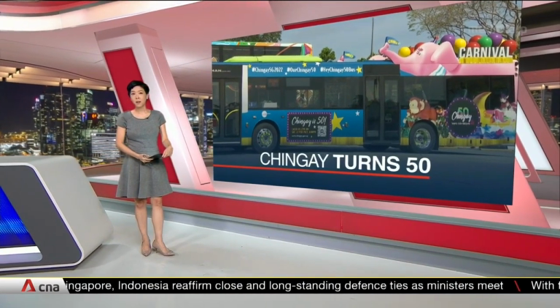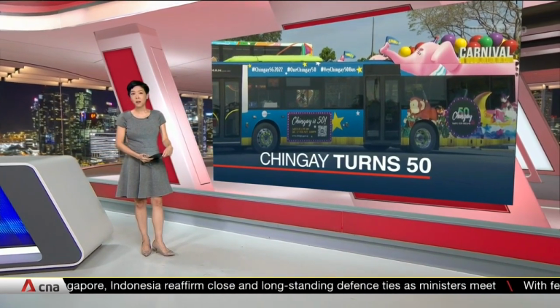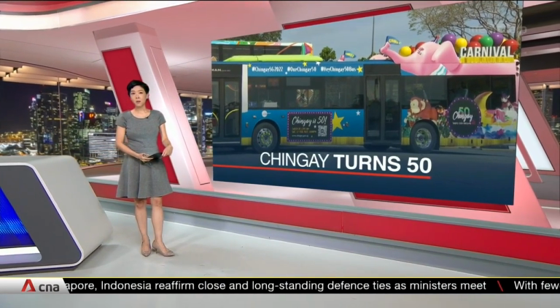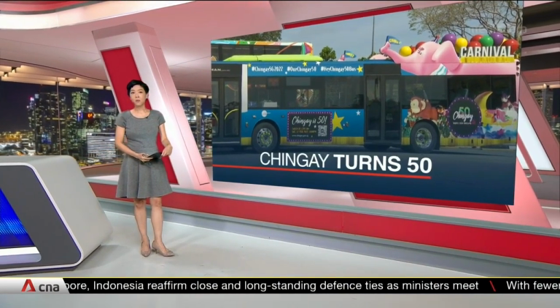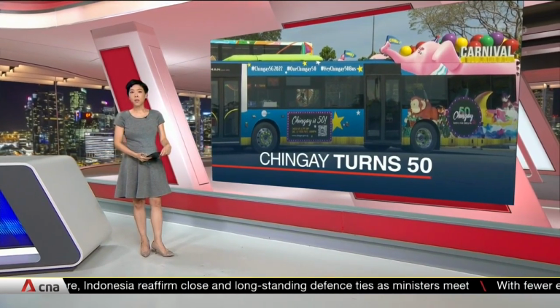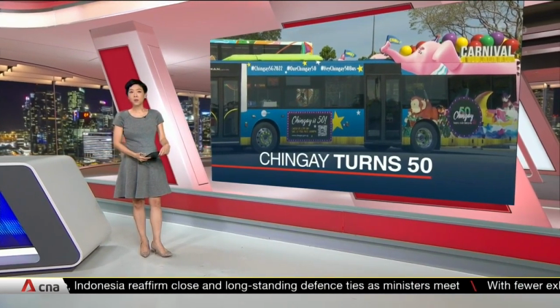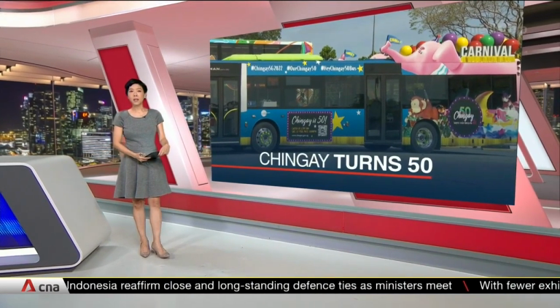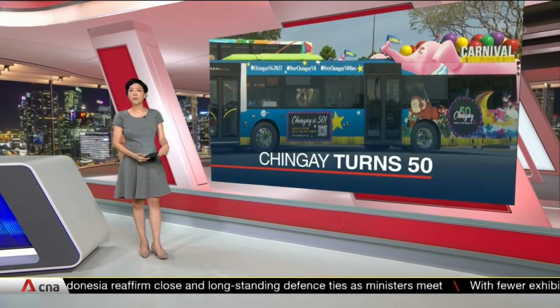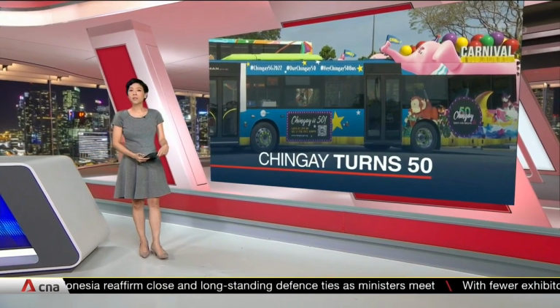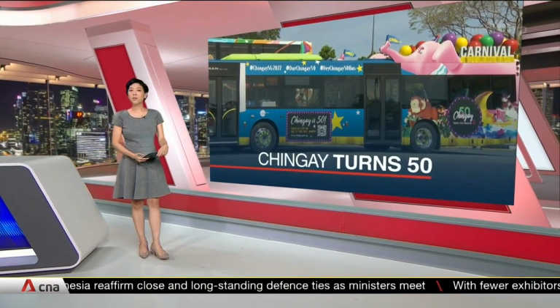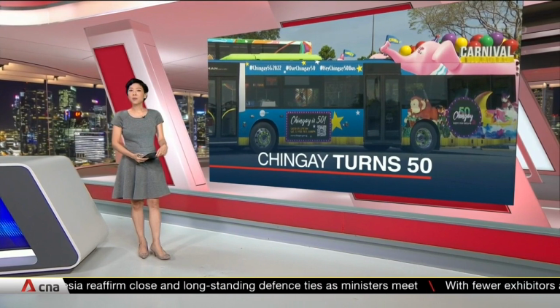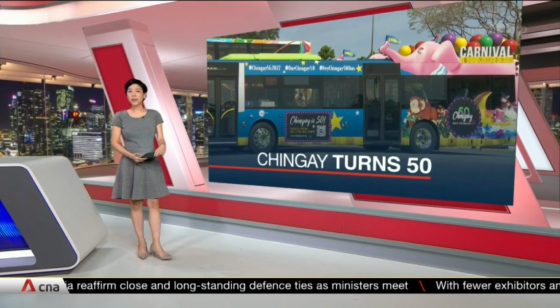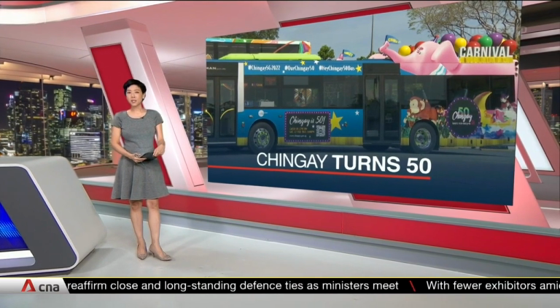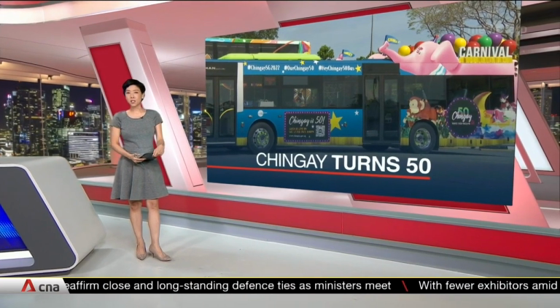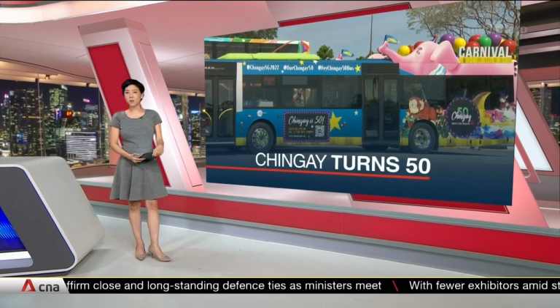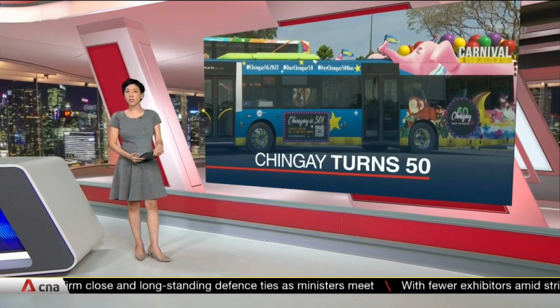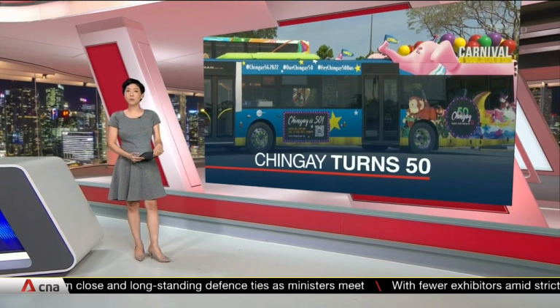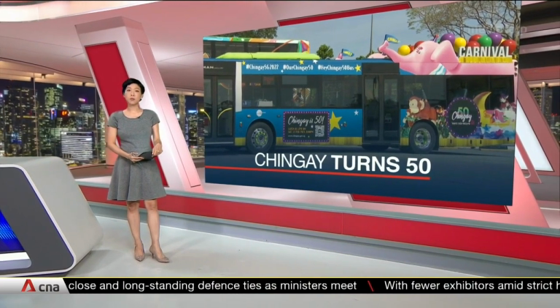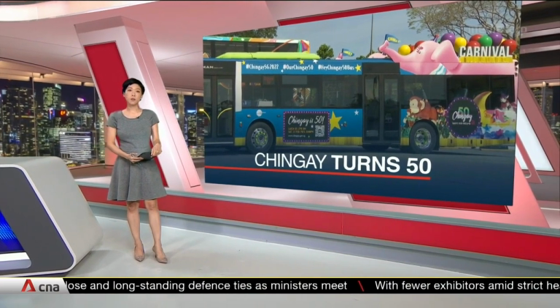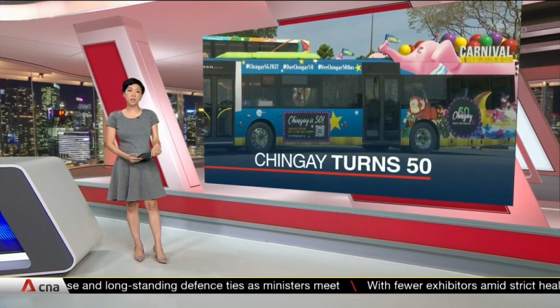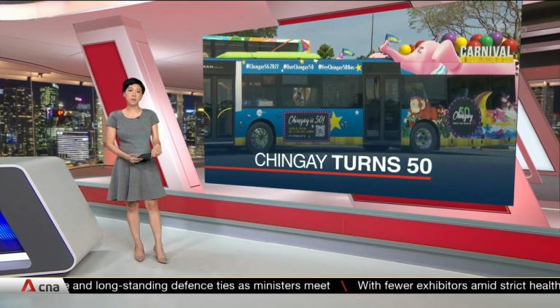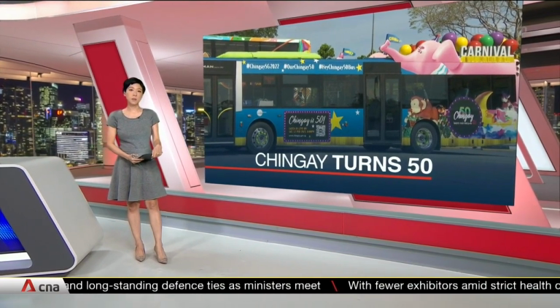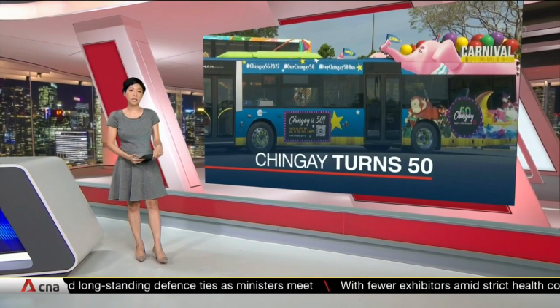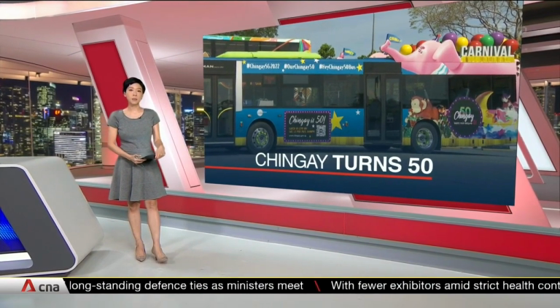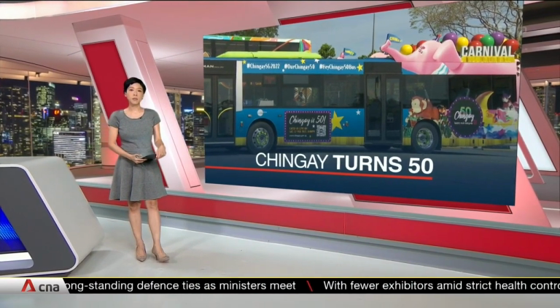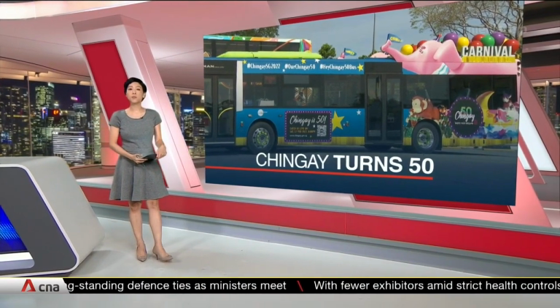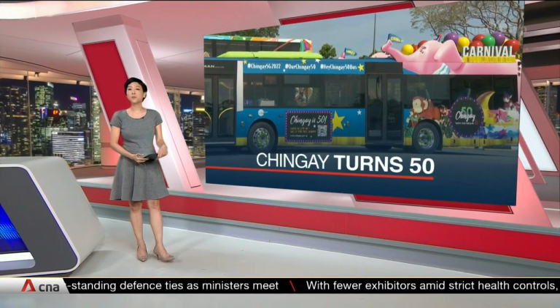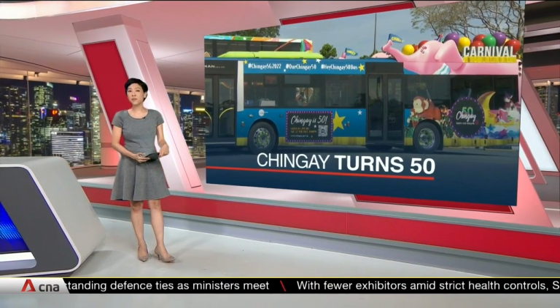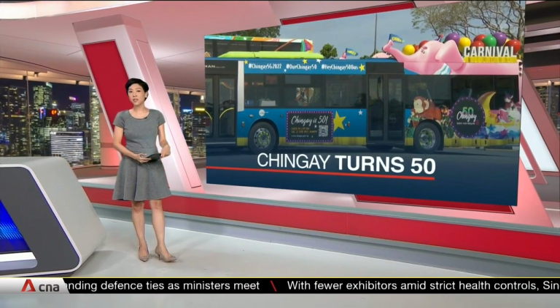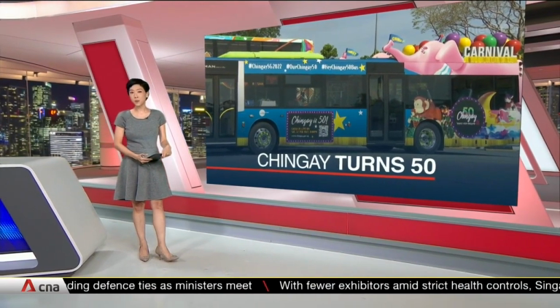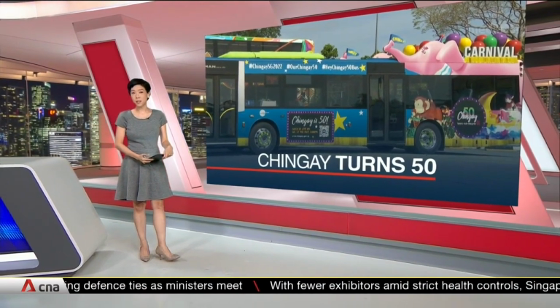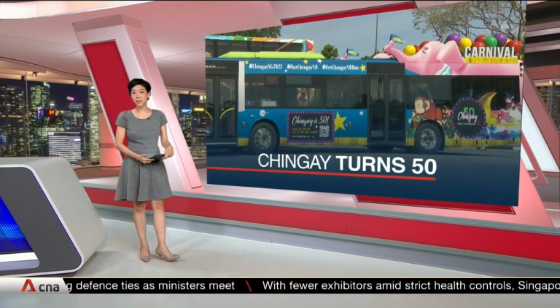There are also virtual elements for passengers, for example stories from participants of previous parades.